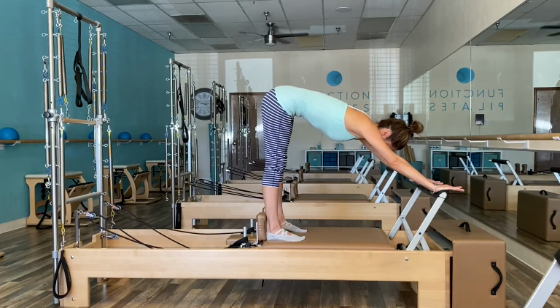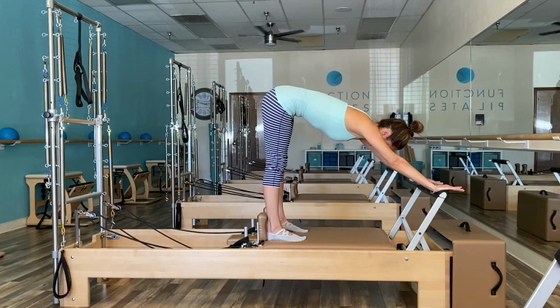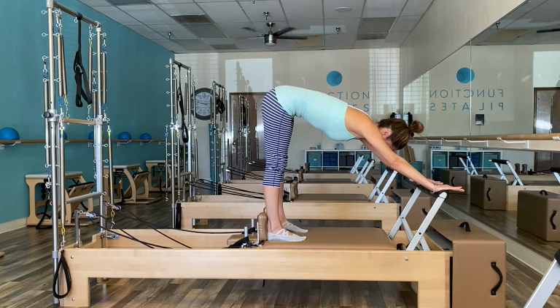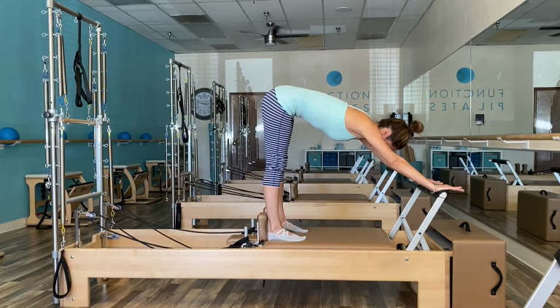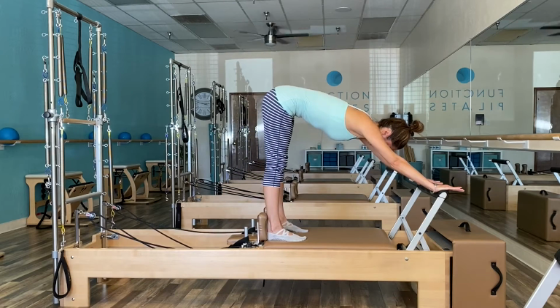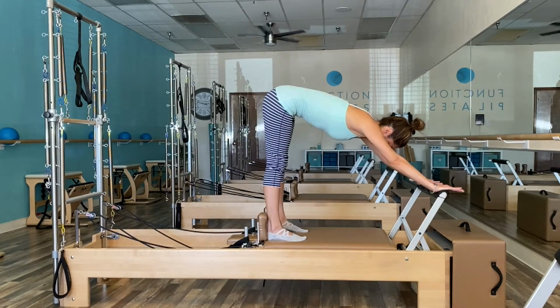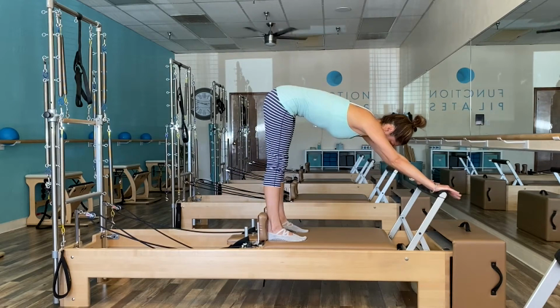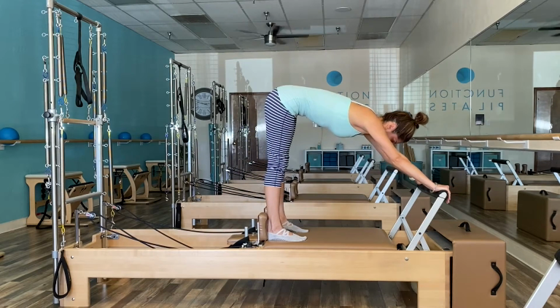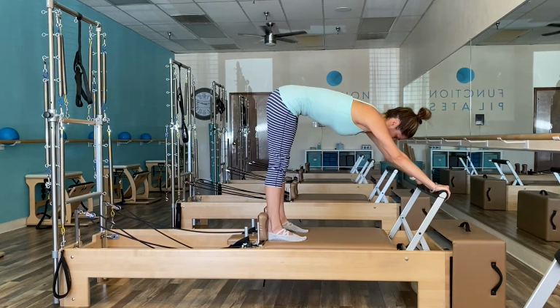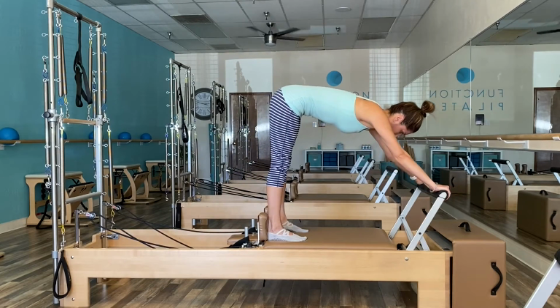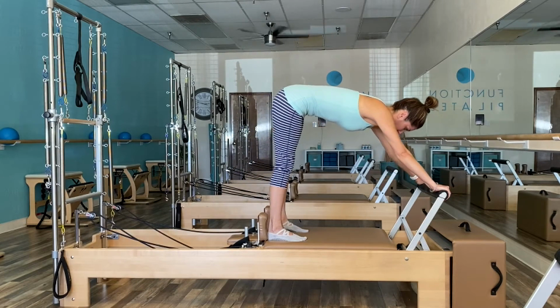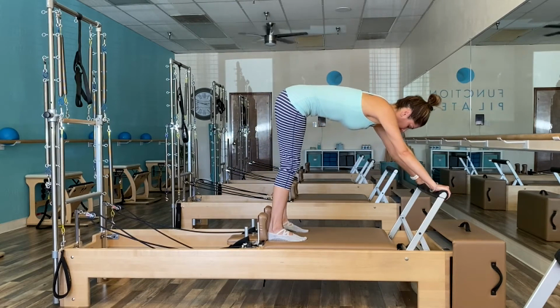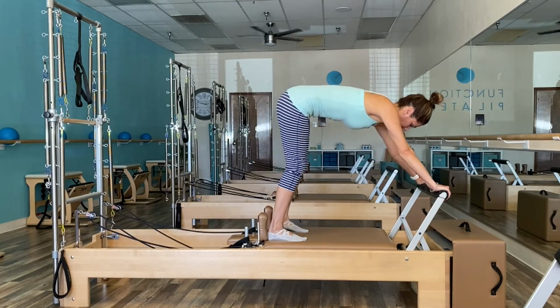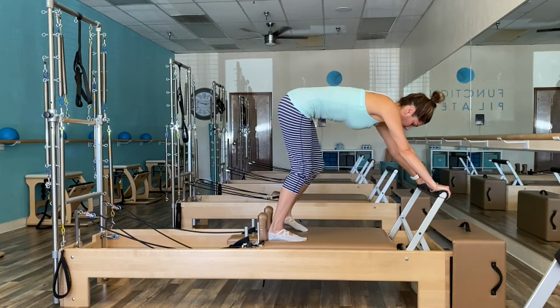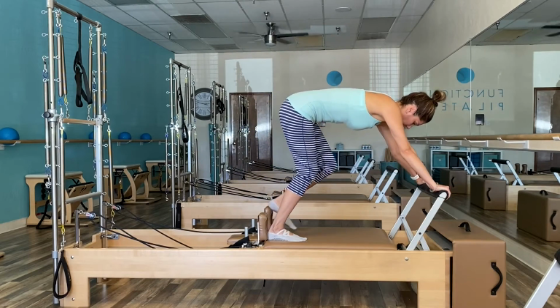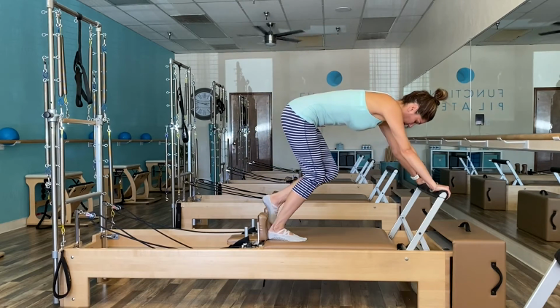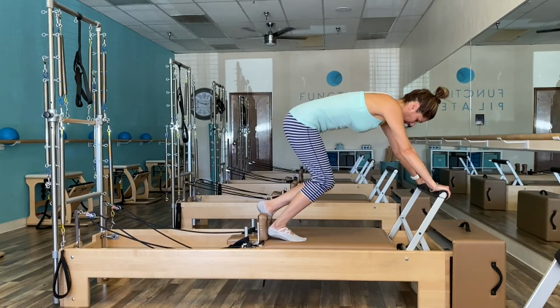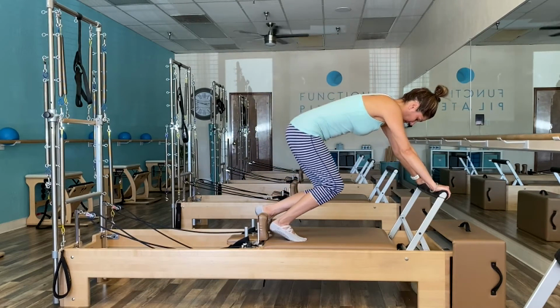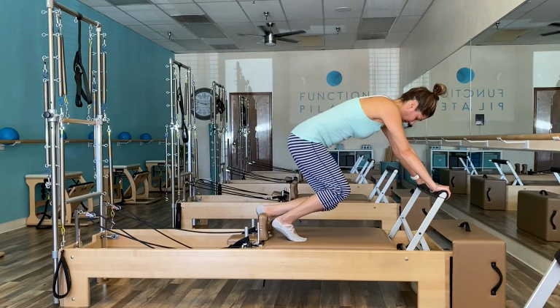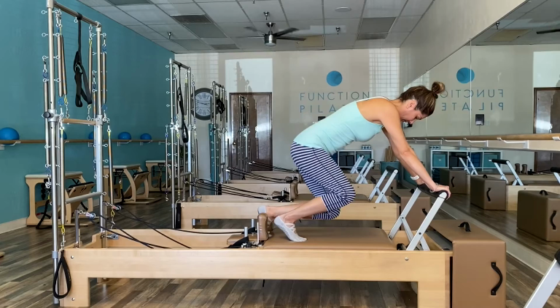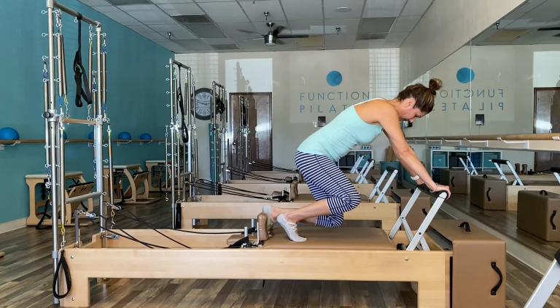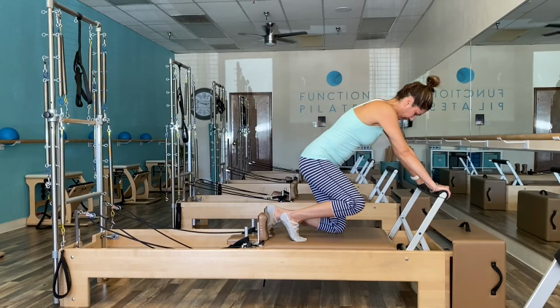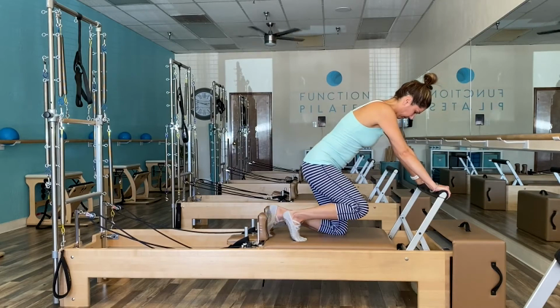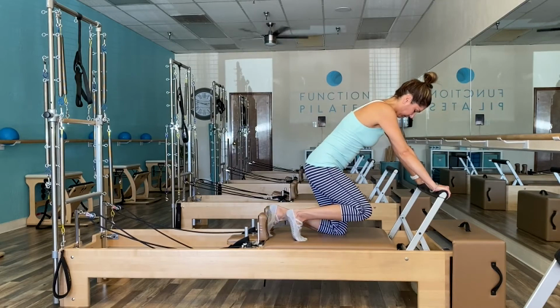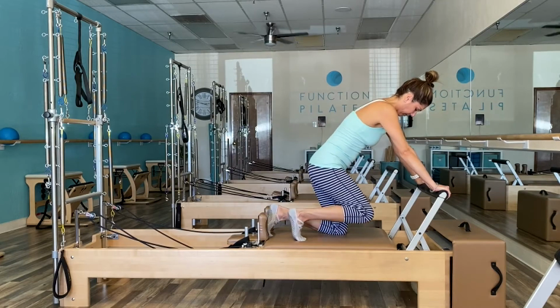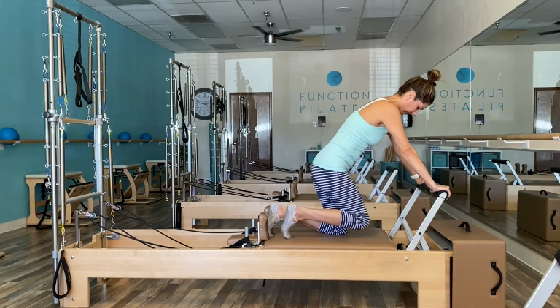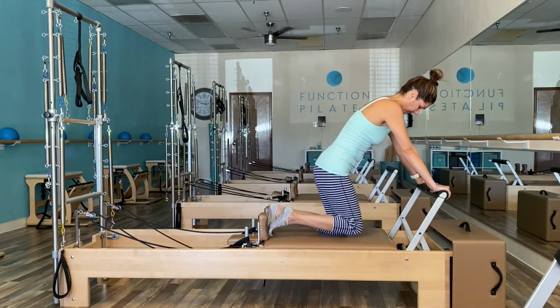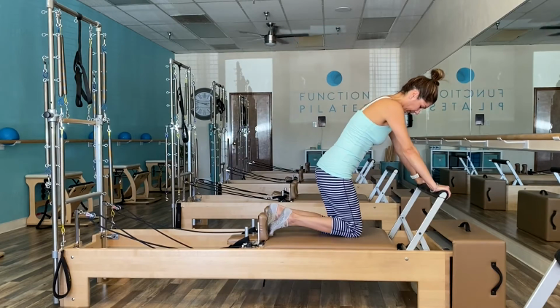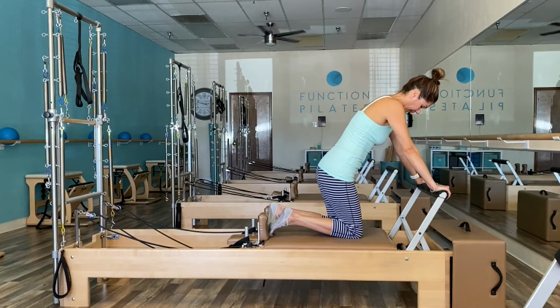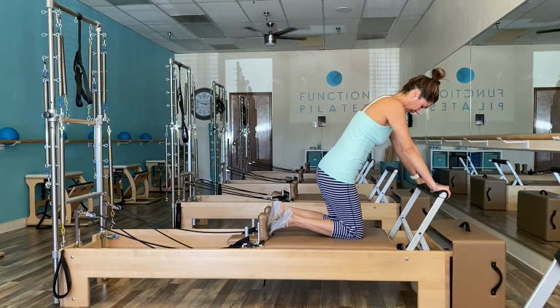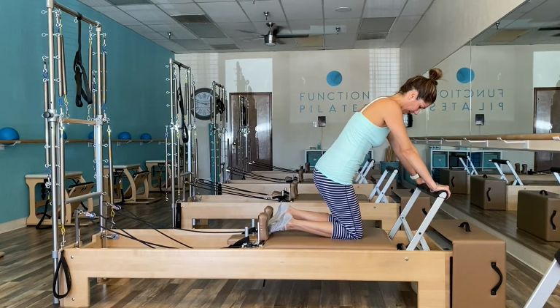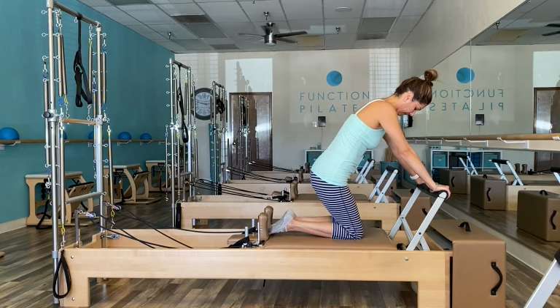And that concludes the beginner full body integration series. Follow me into the arm category next.